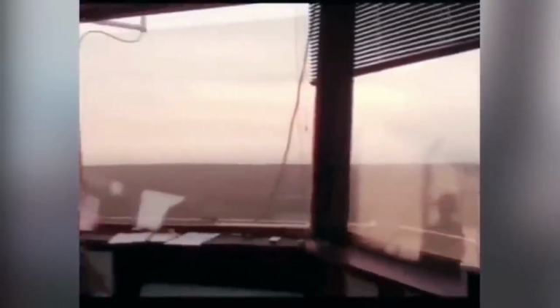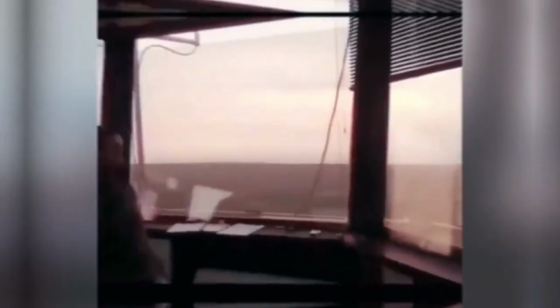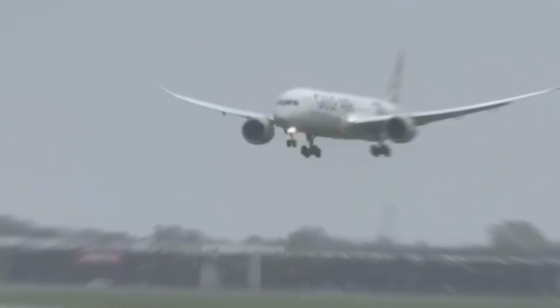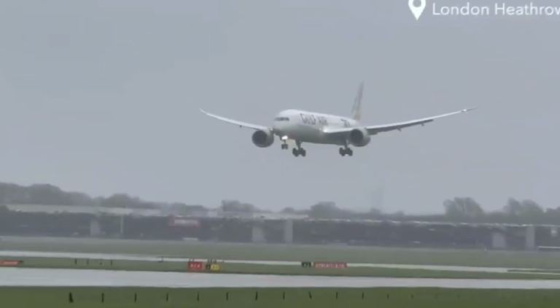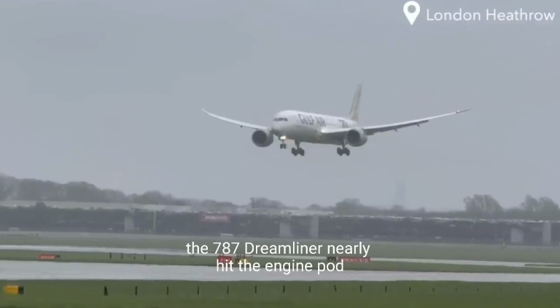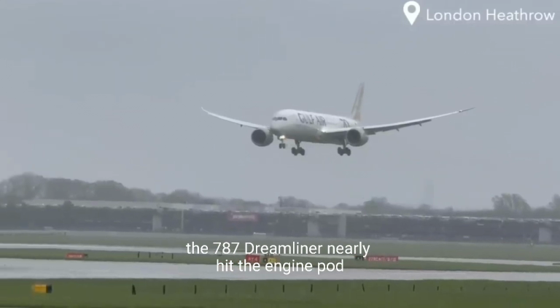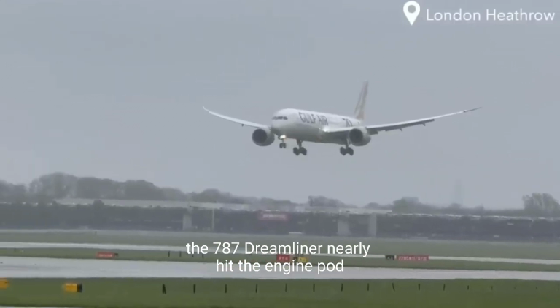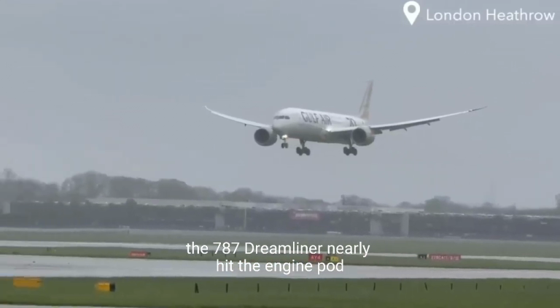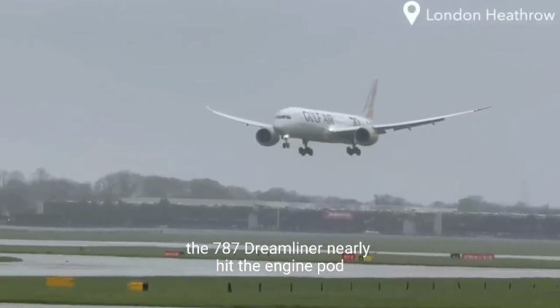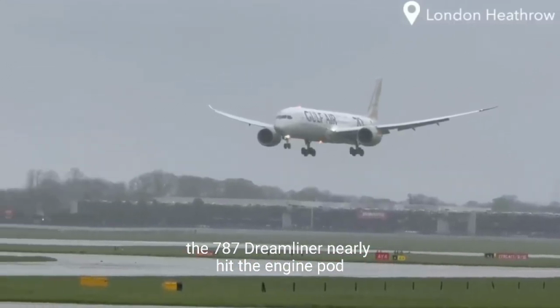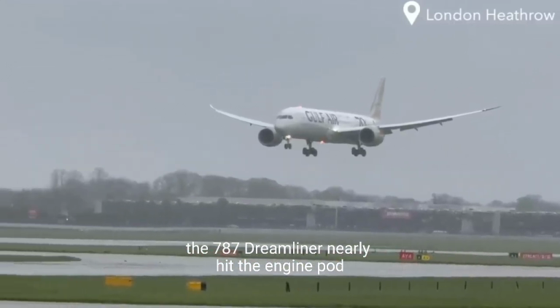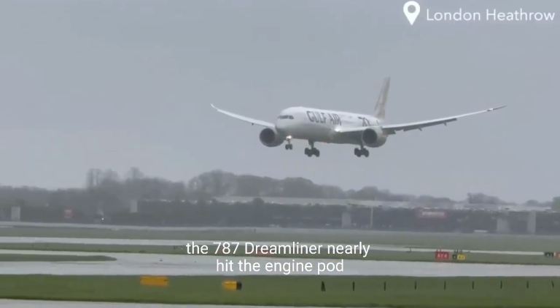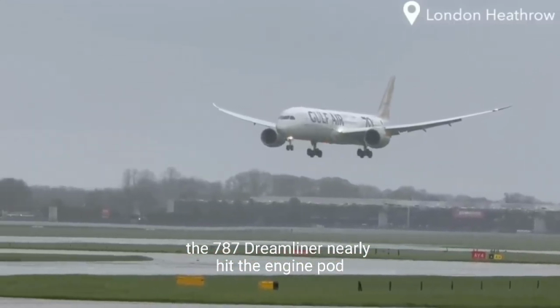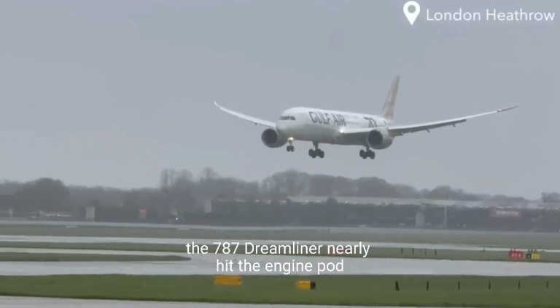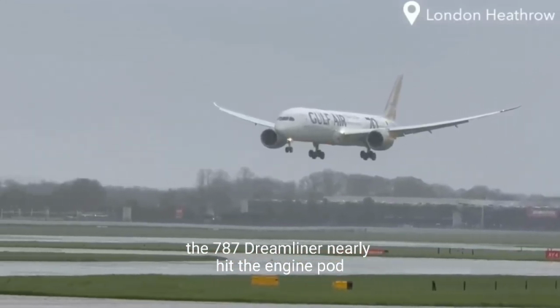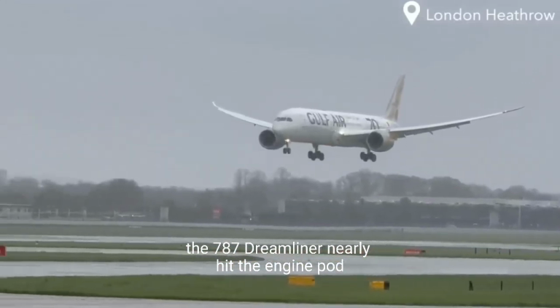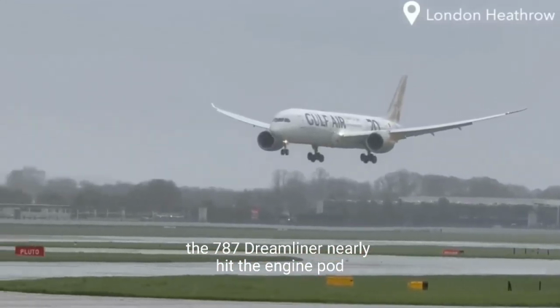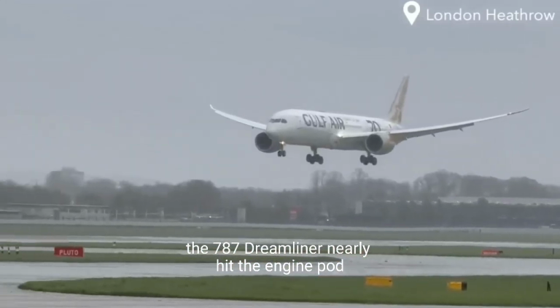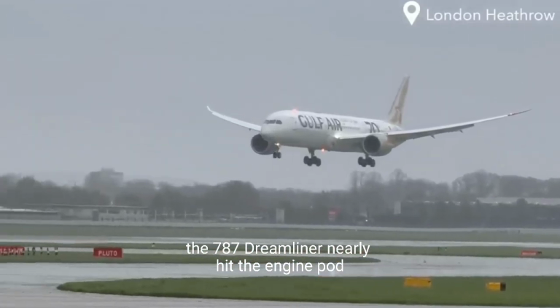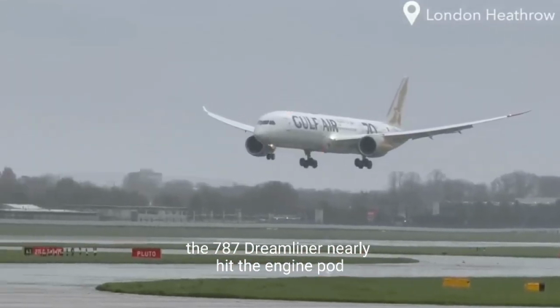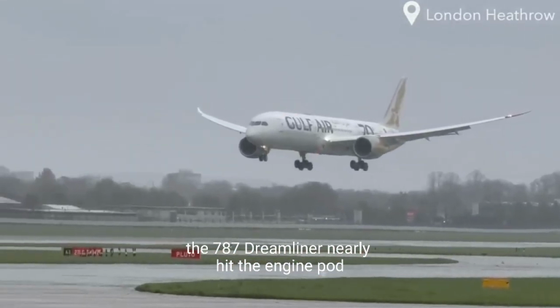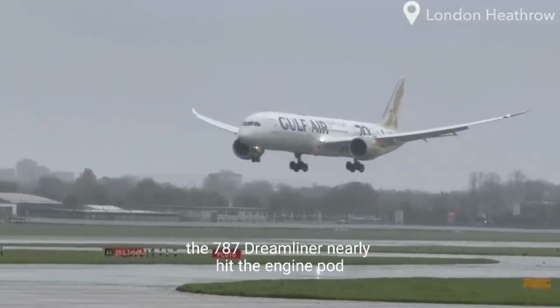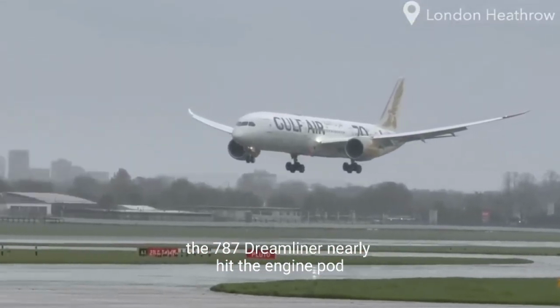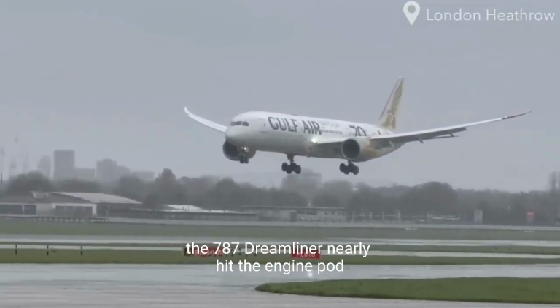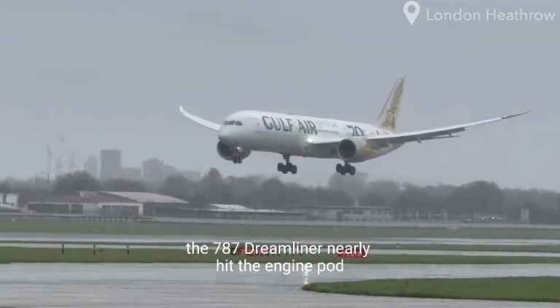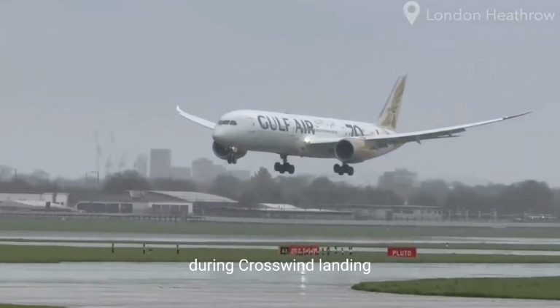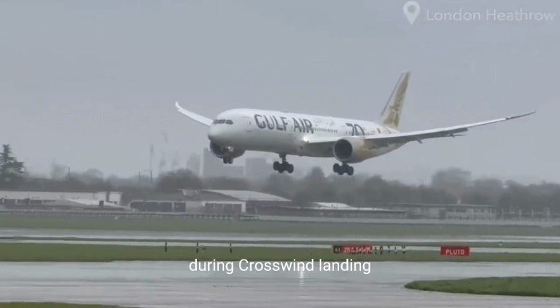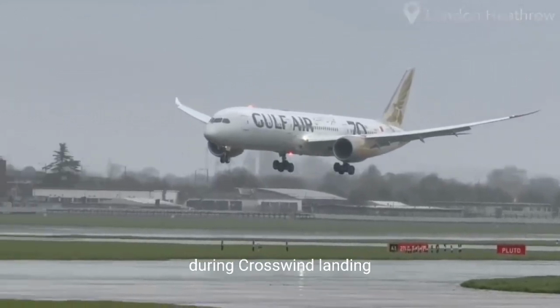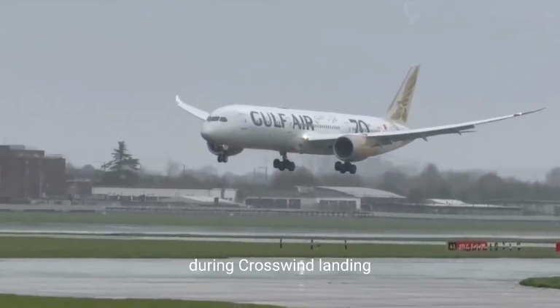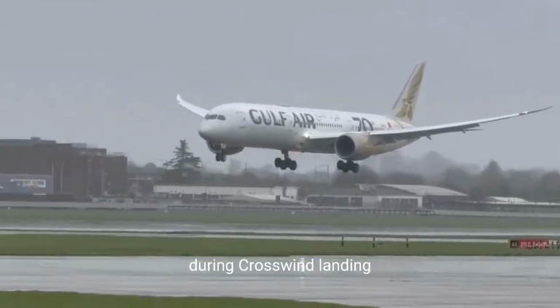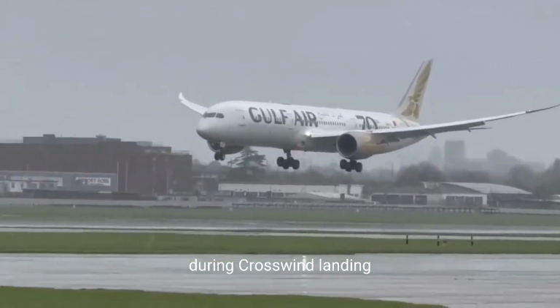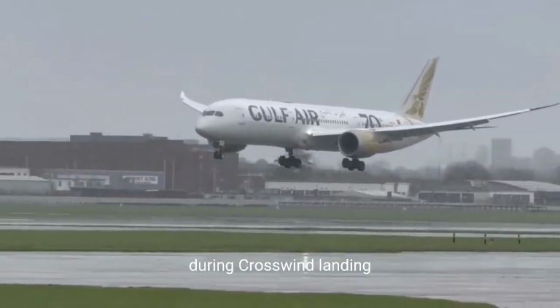This 787 Dreamliner nearly hit the engine pod during a crosswind landing.